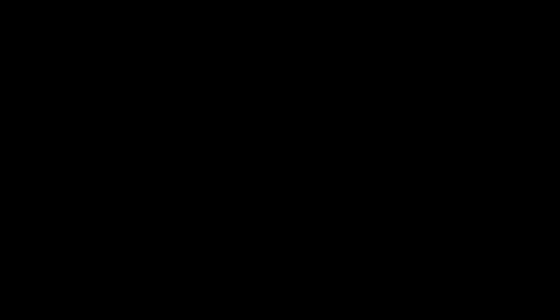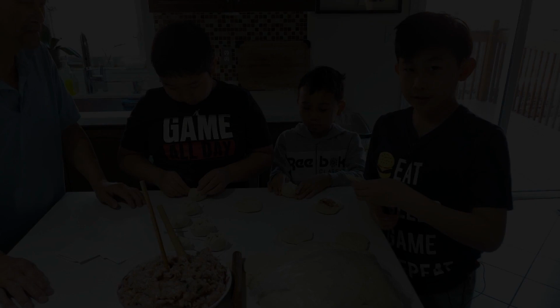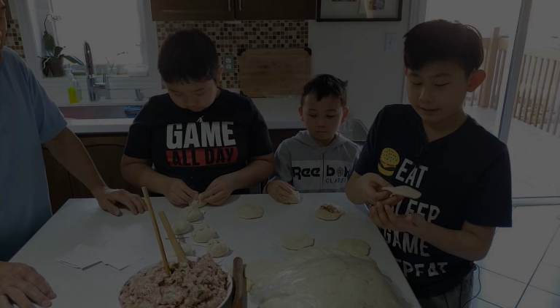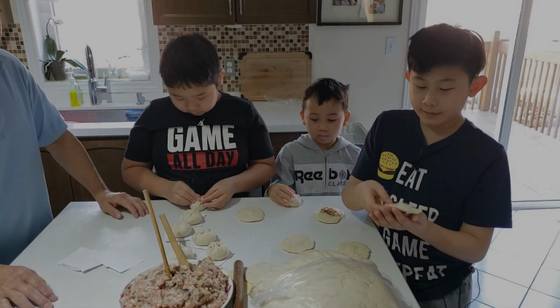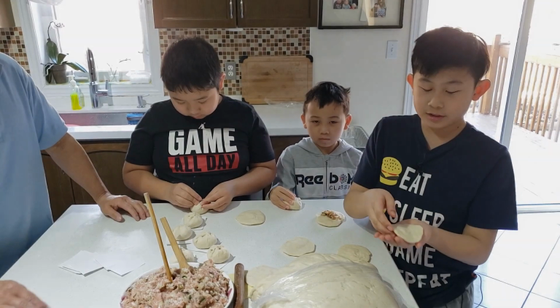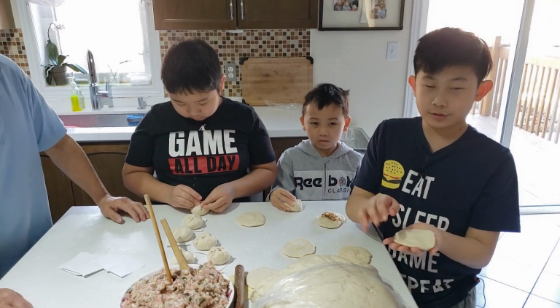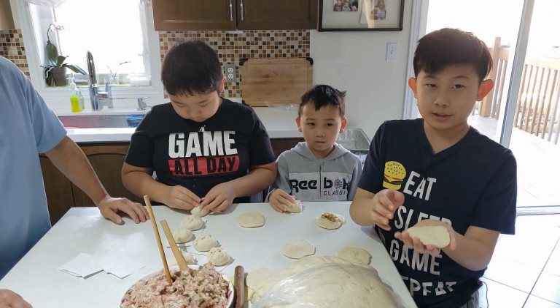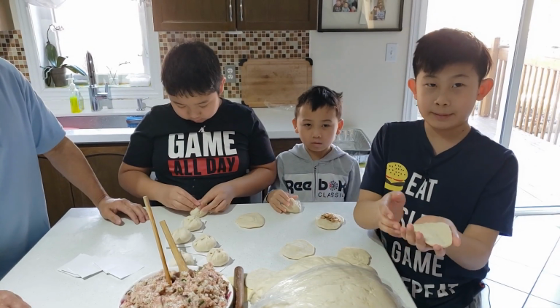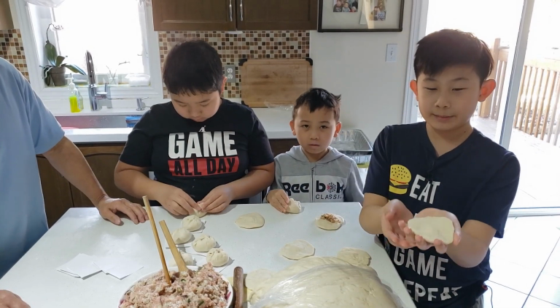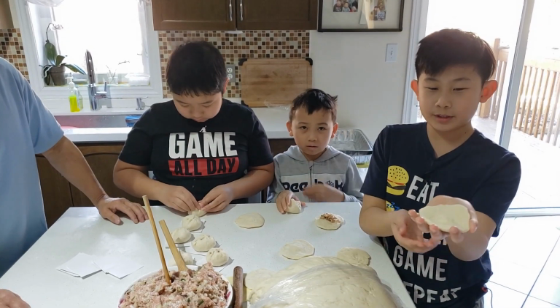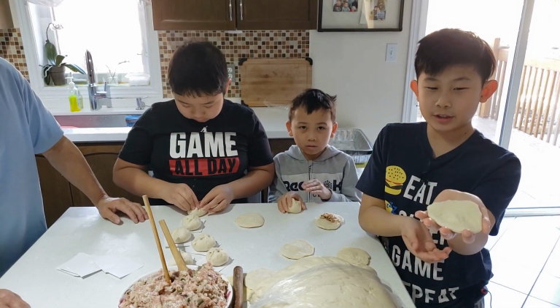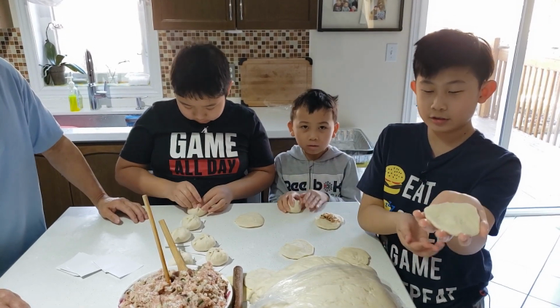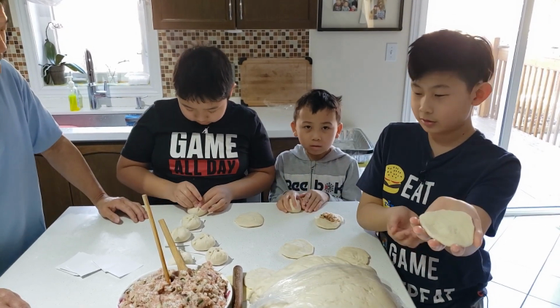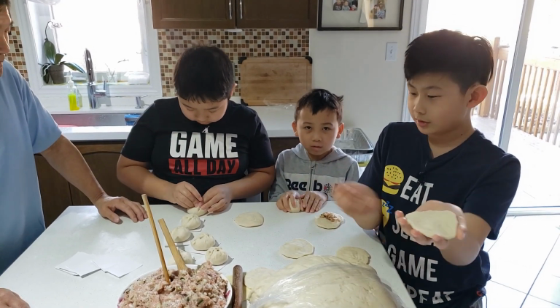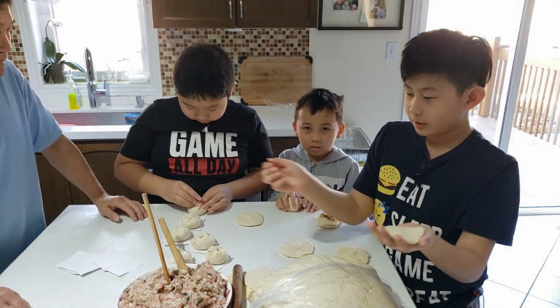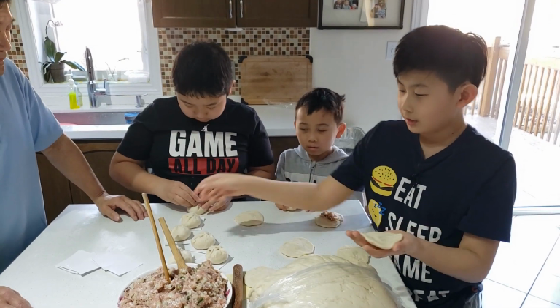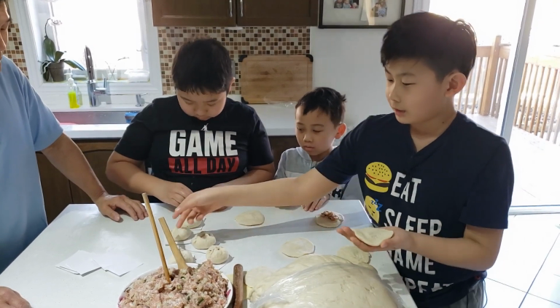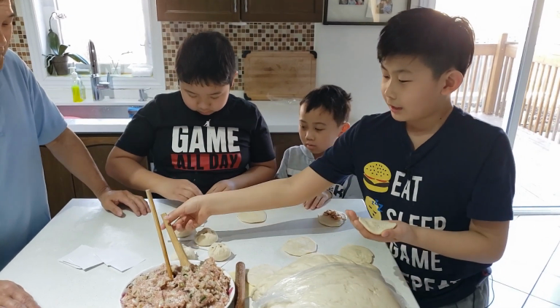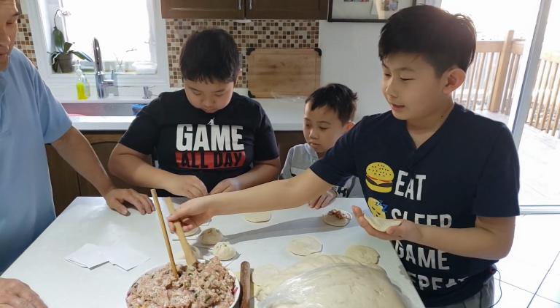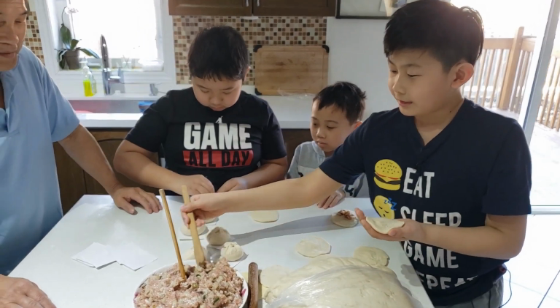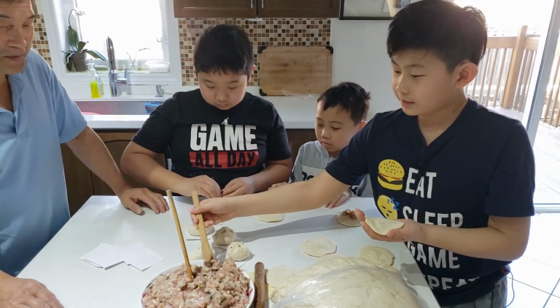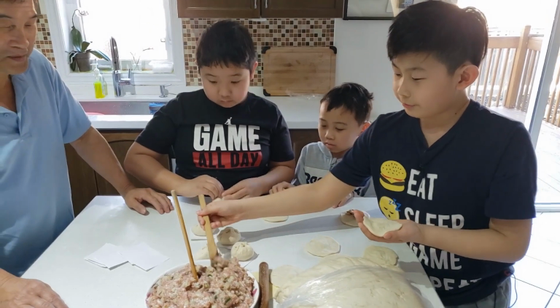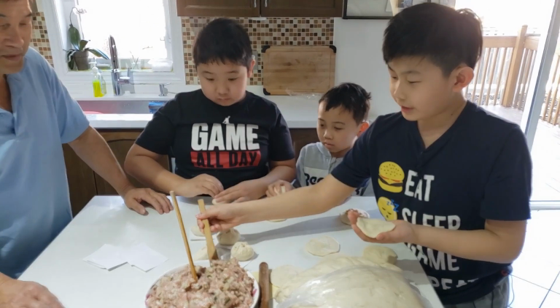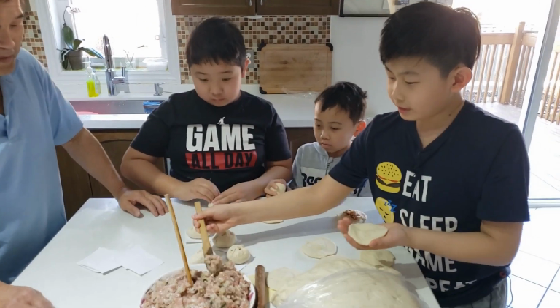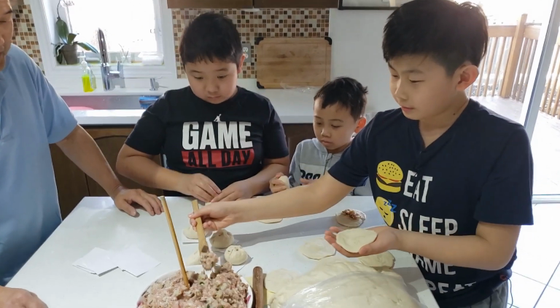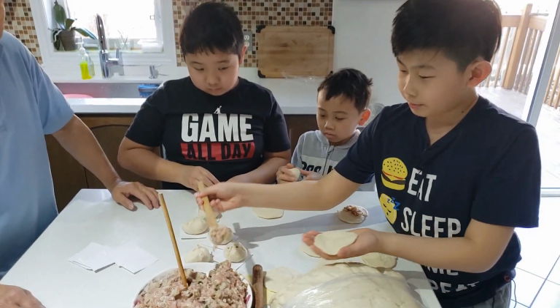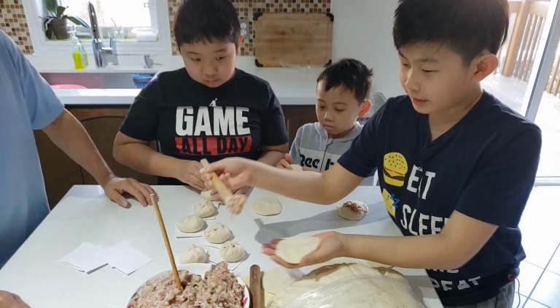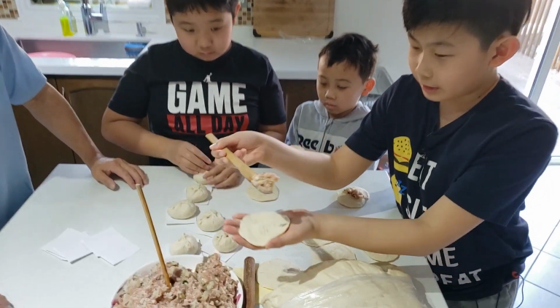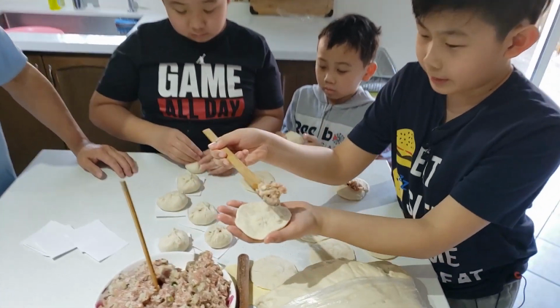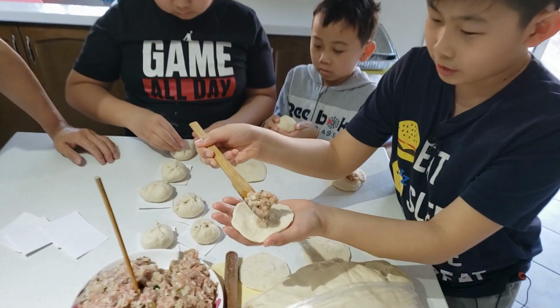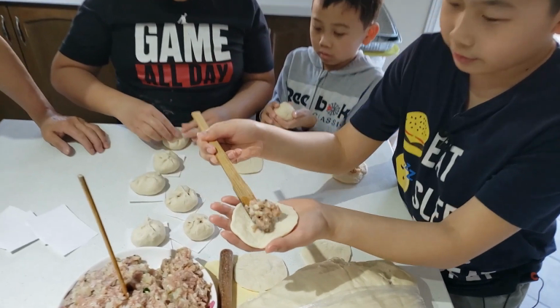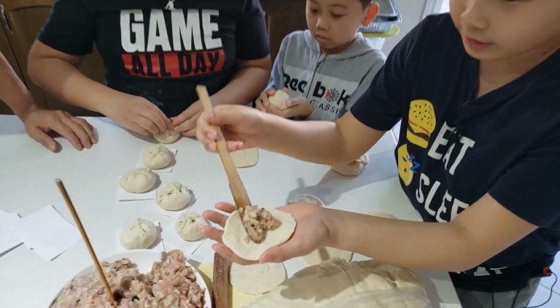For bao buns, you'll need to pick up the dough, get some filling, and put it in the middle of it.